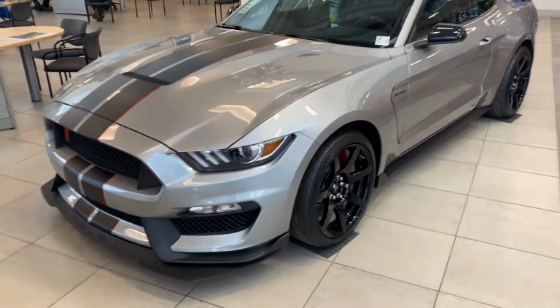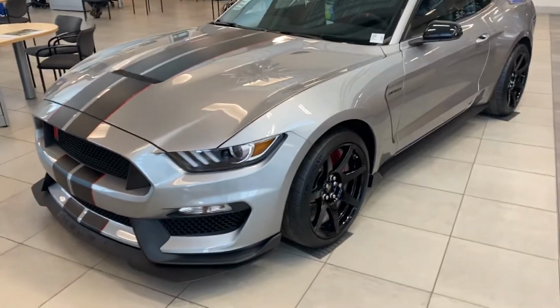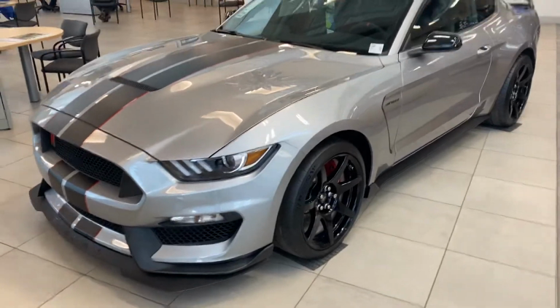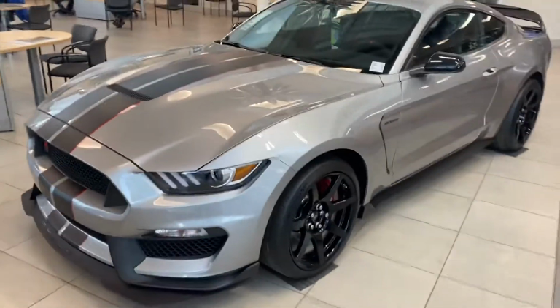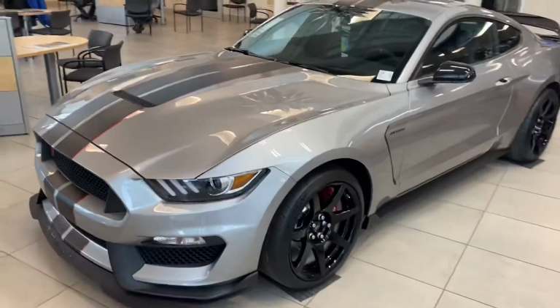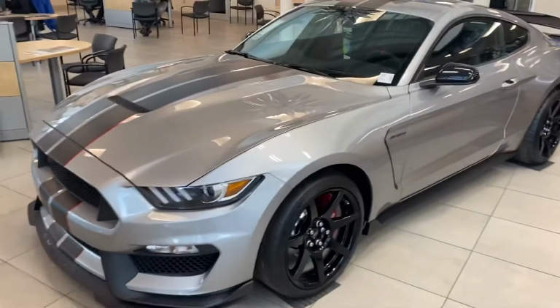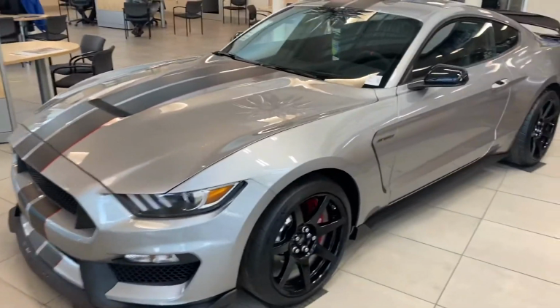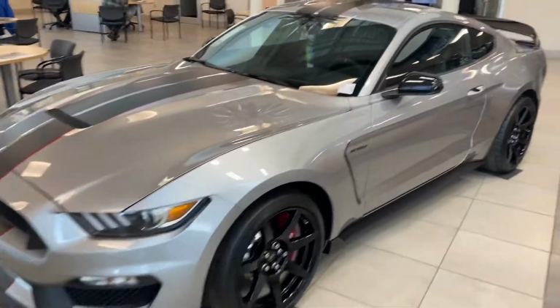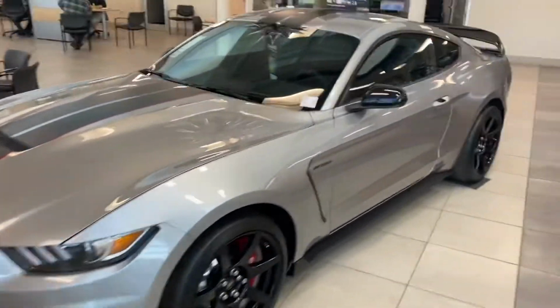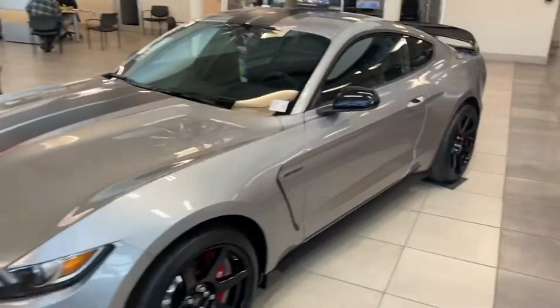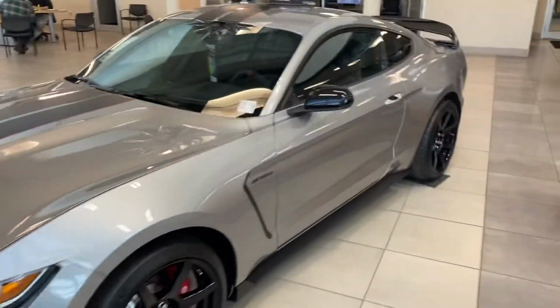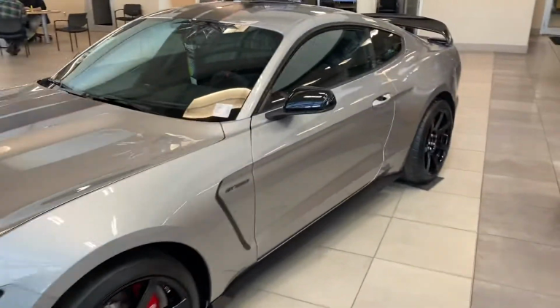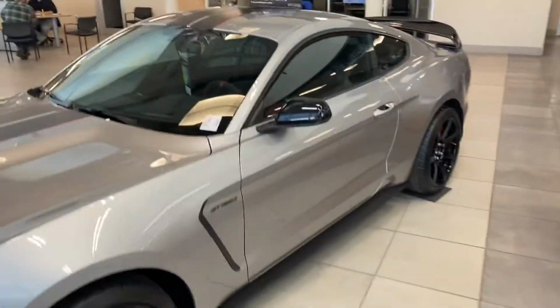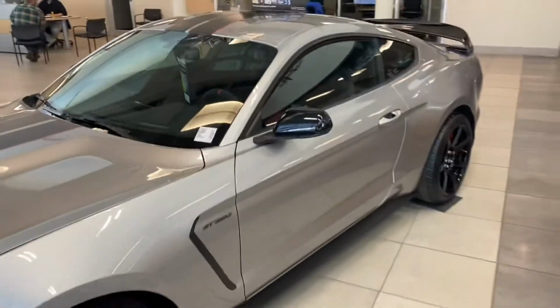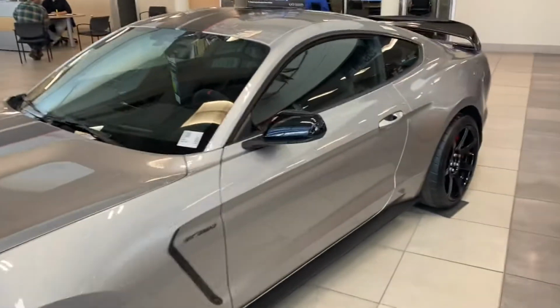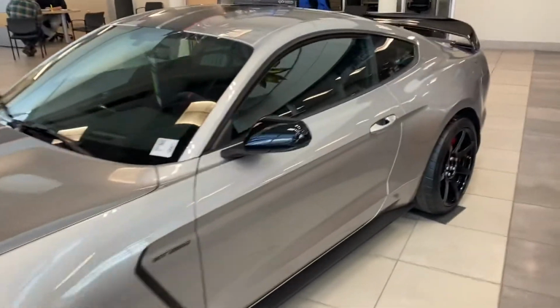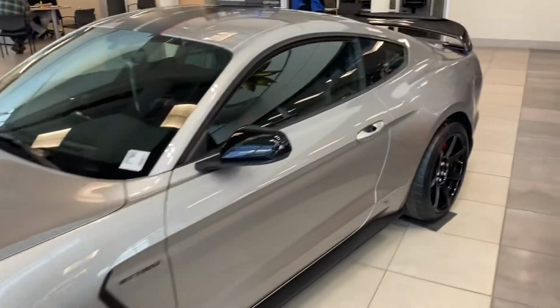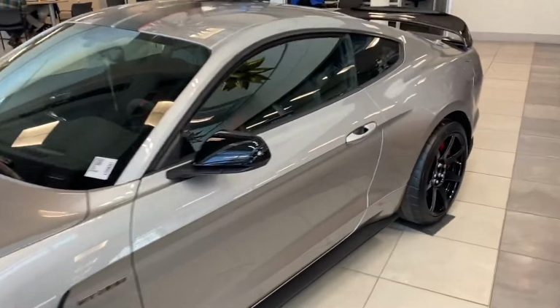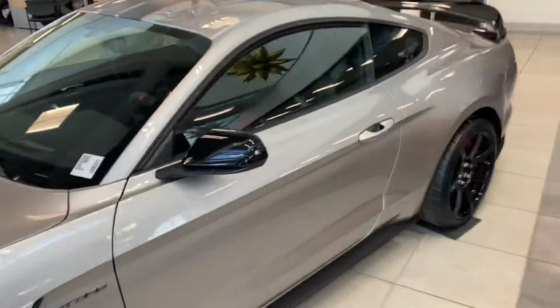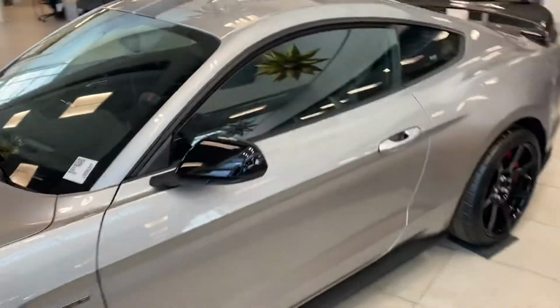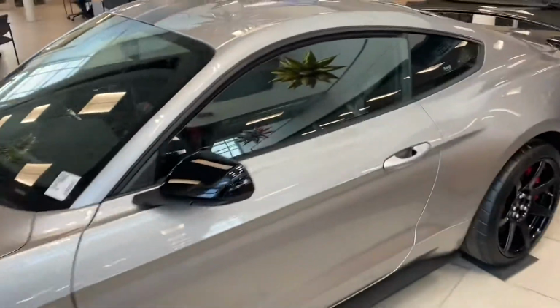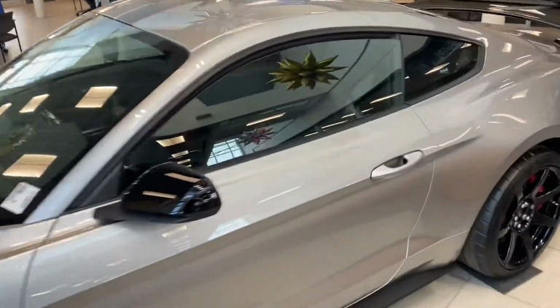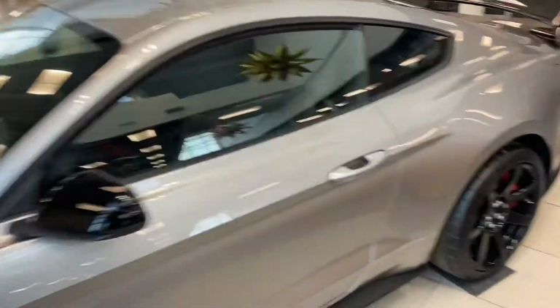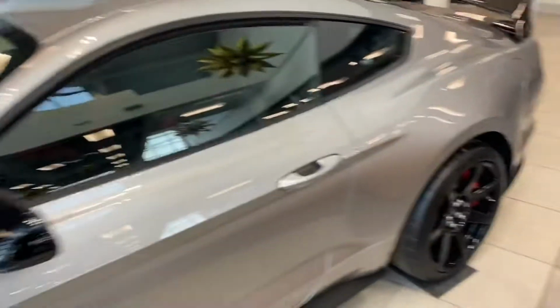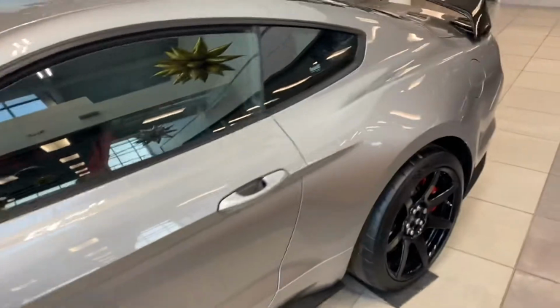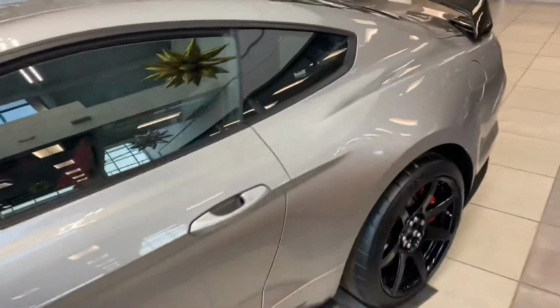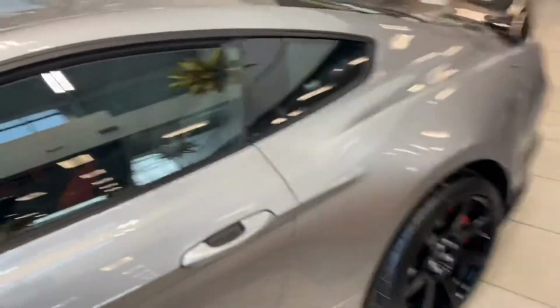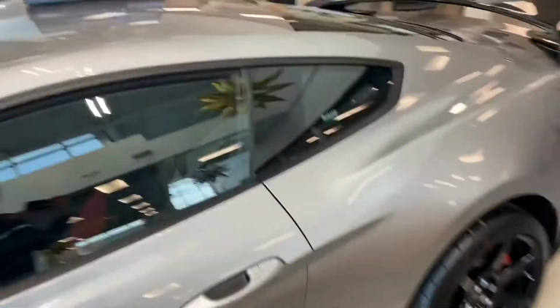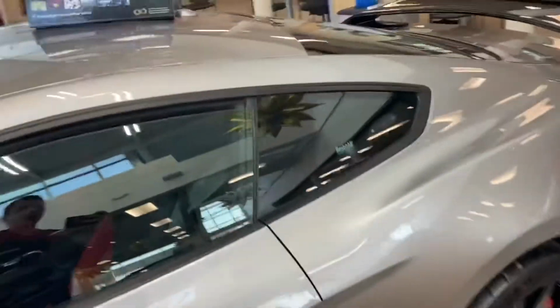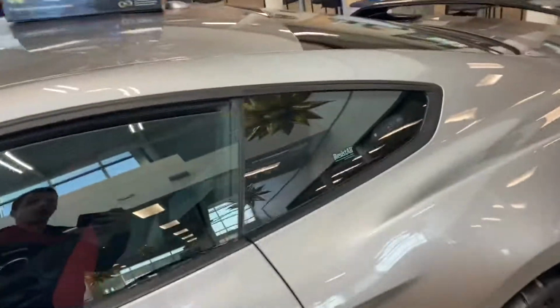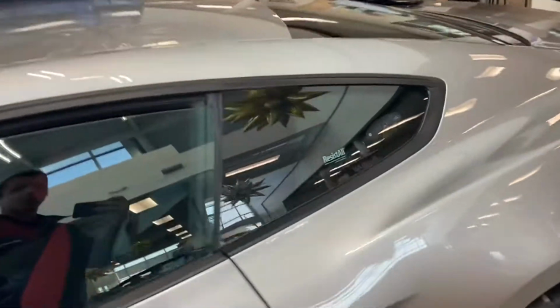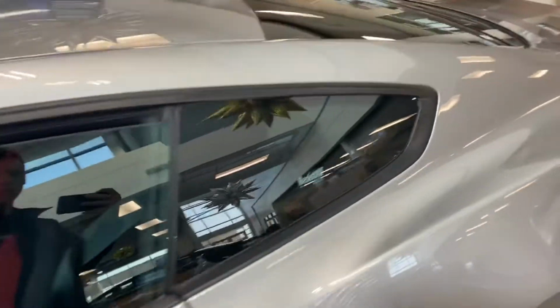Hi, hello, good morning. Thank you for inquiring on our 2024 Mustang Shelby.